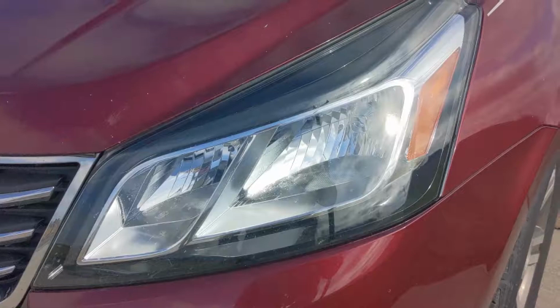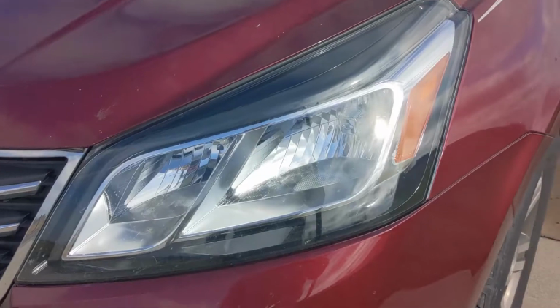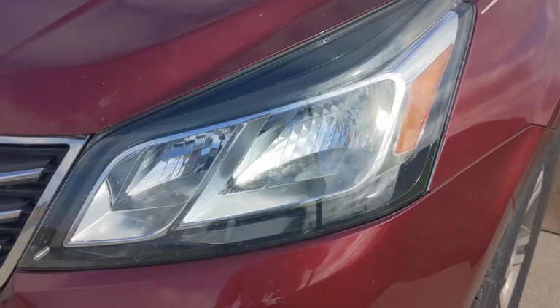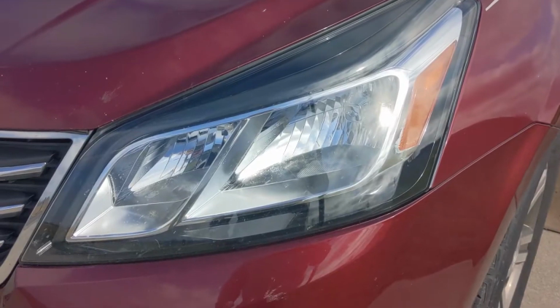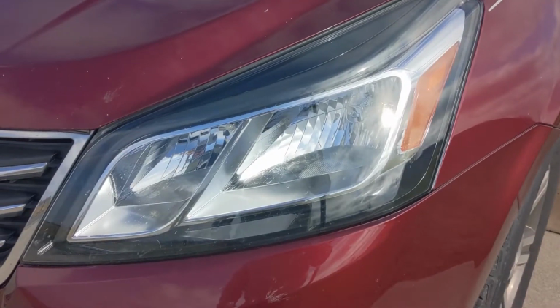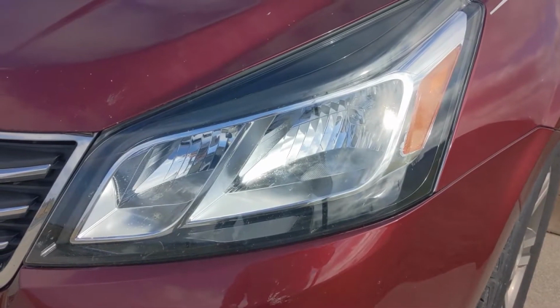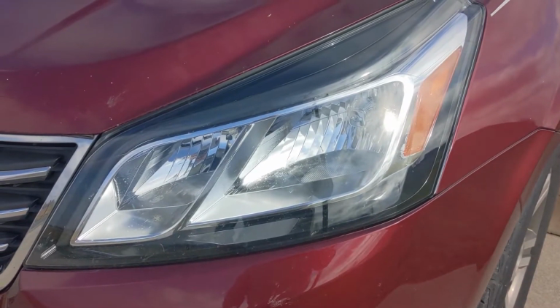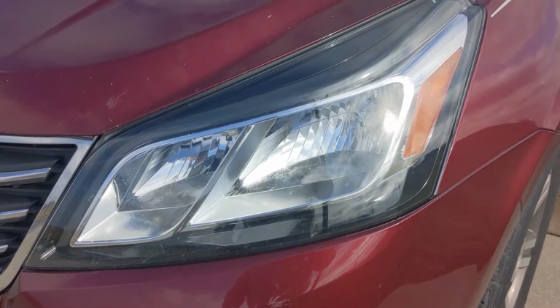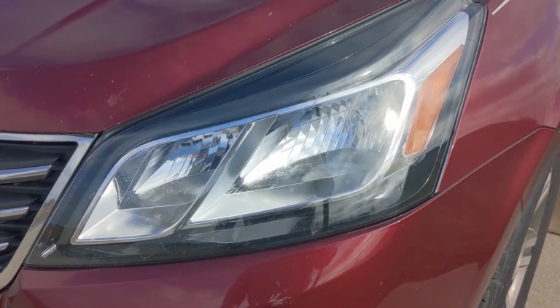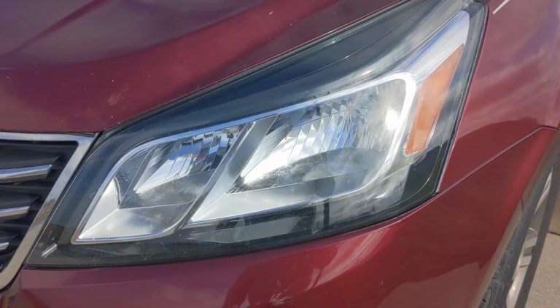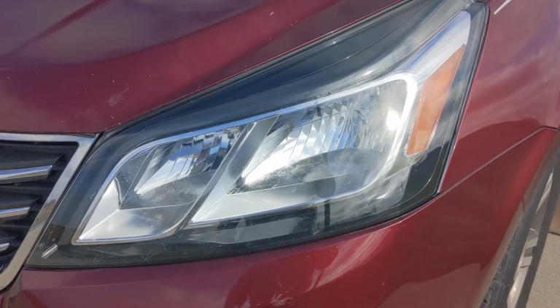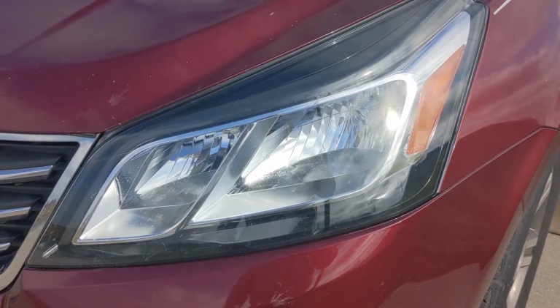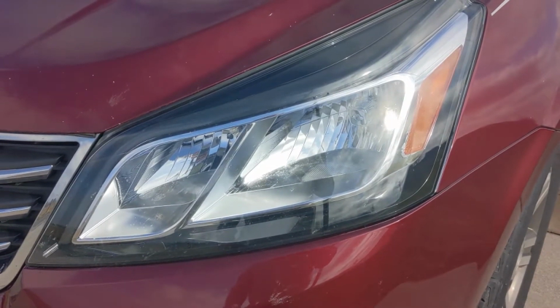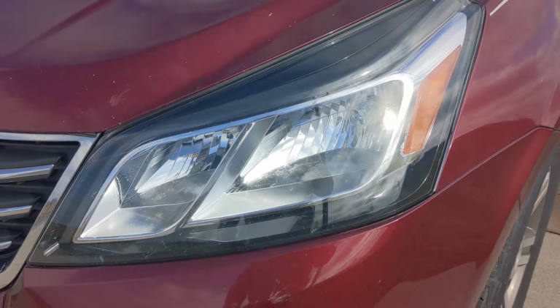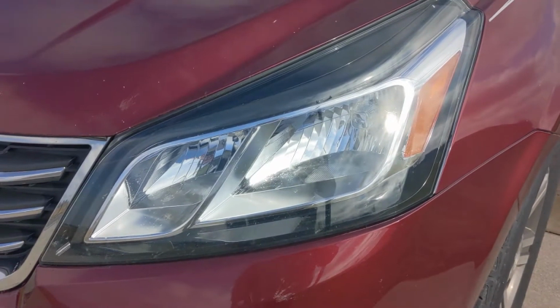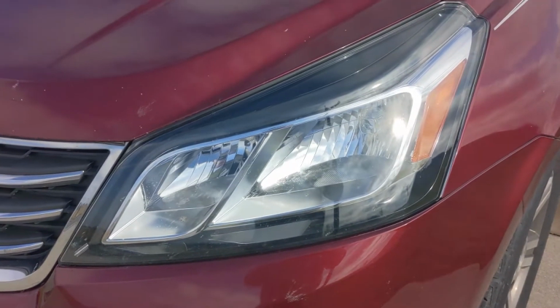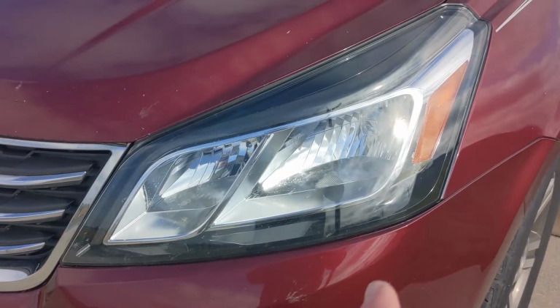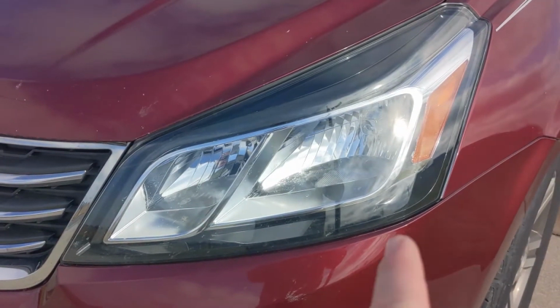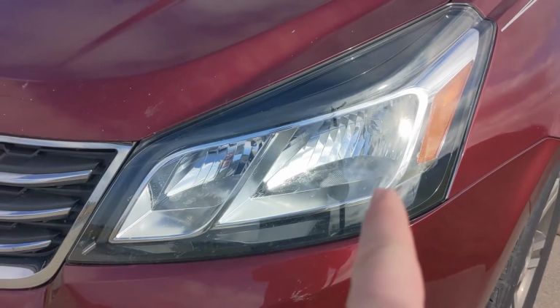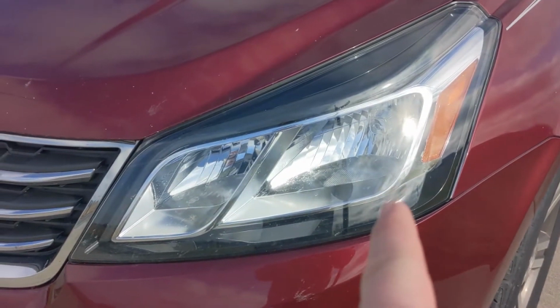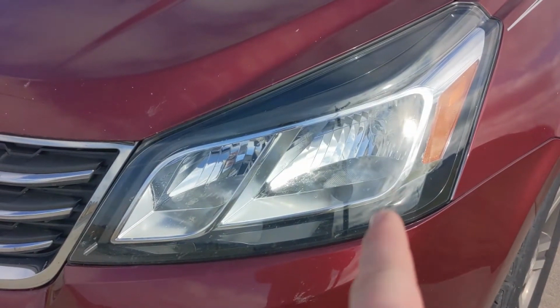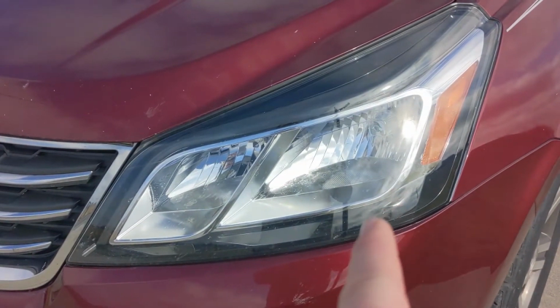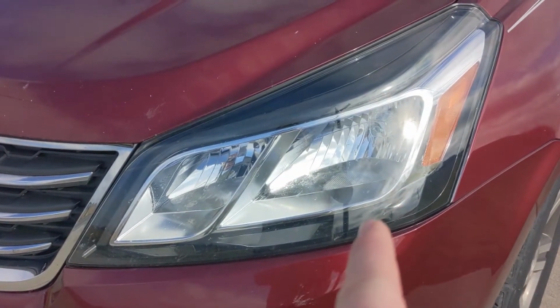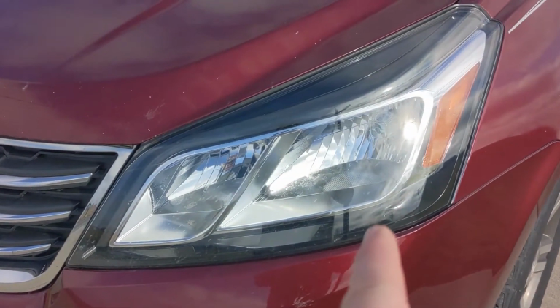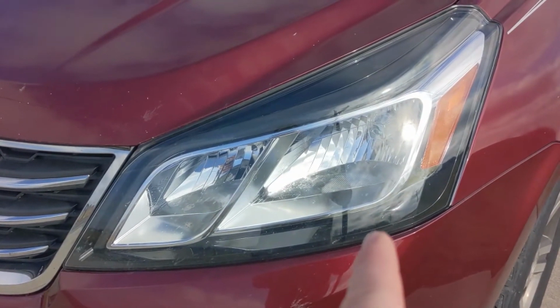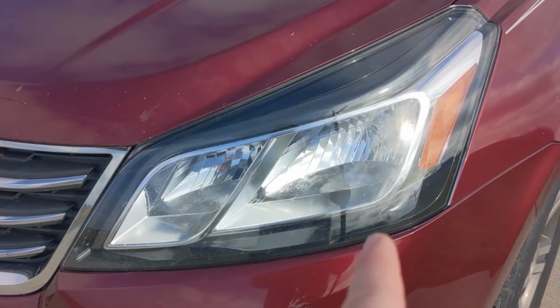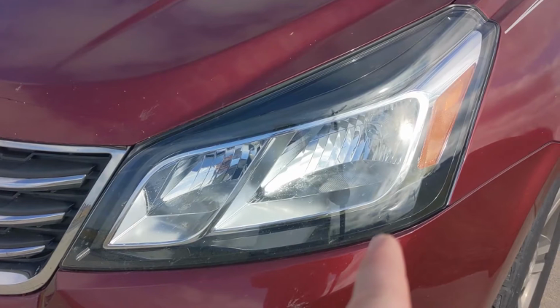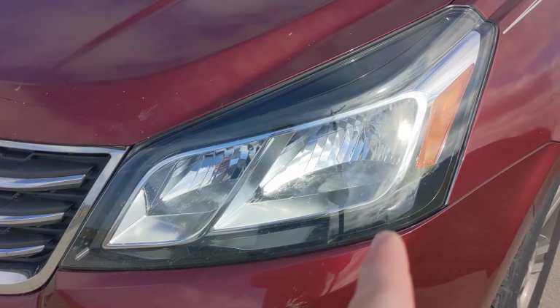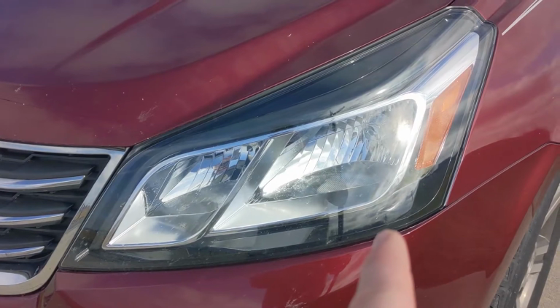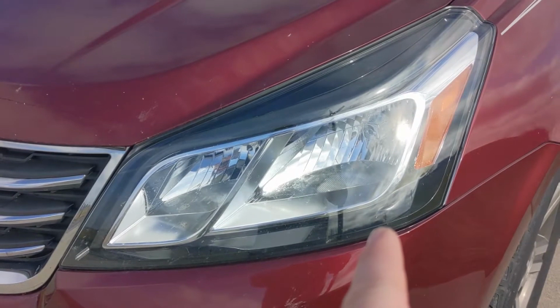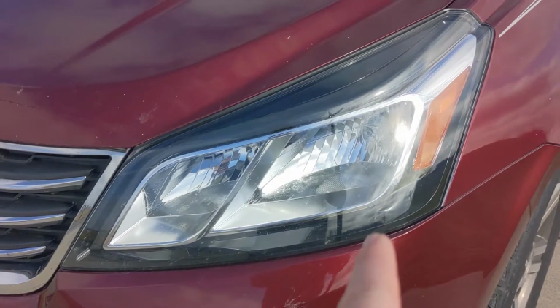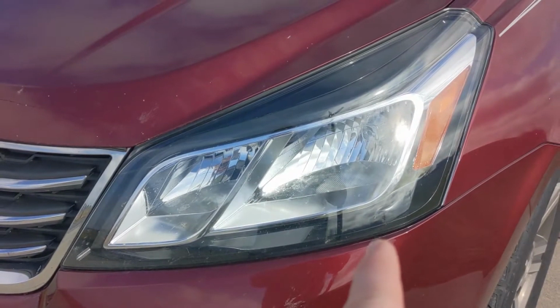You ain't got no headlight, Lieutenant Dan. We're going to change that headlight out because it's off, so we don't get a ticket.